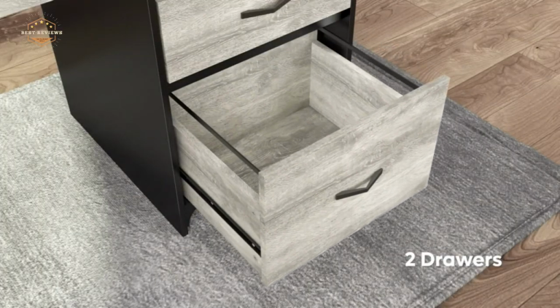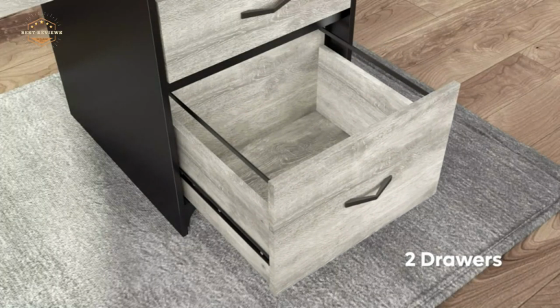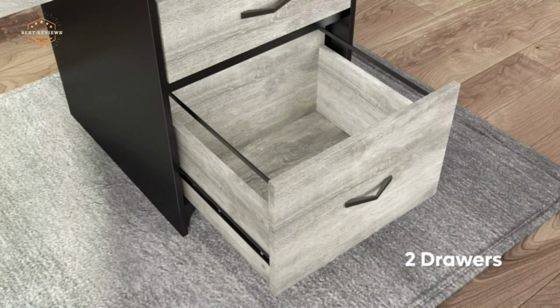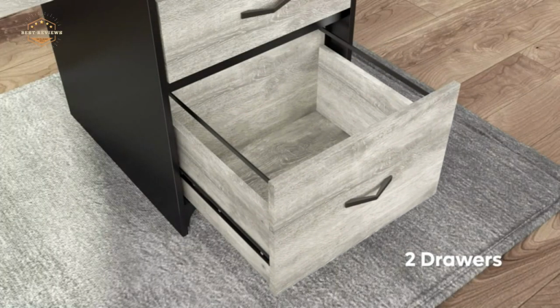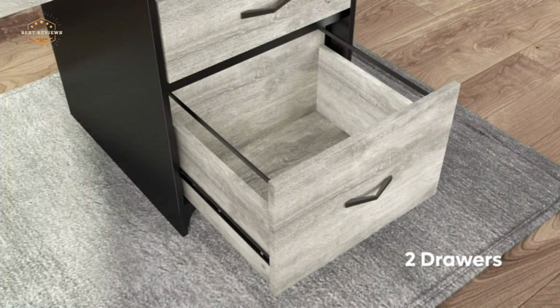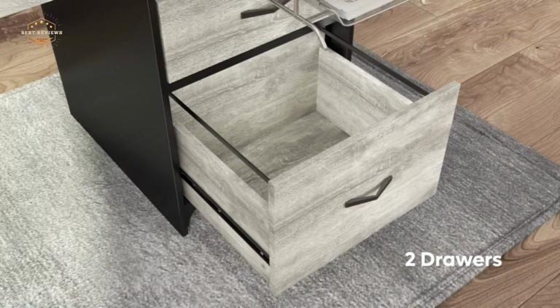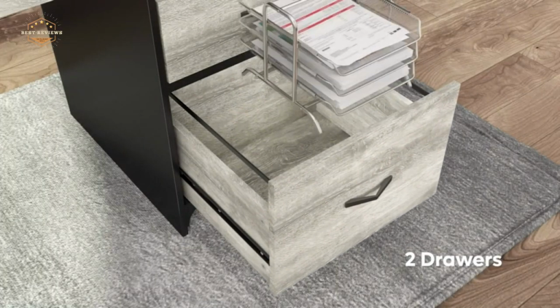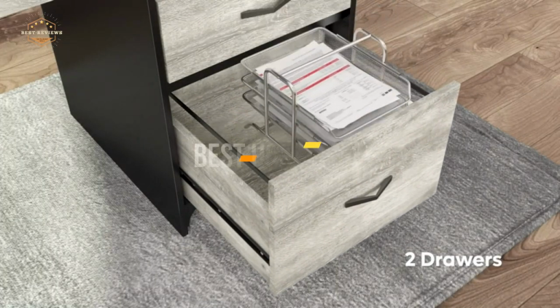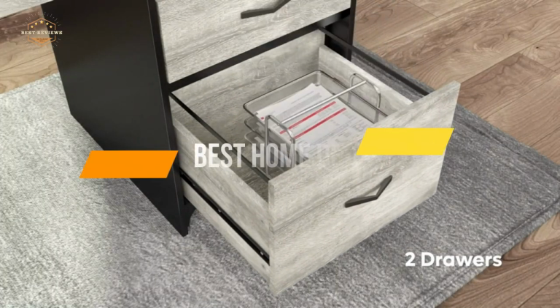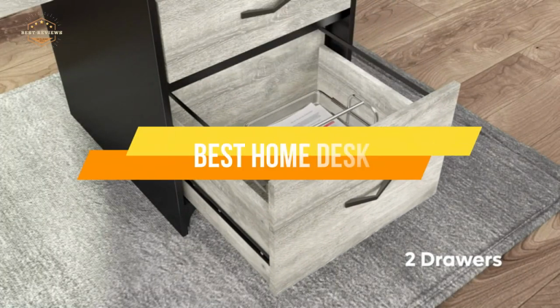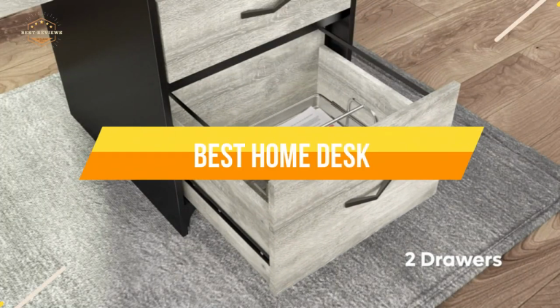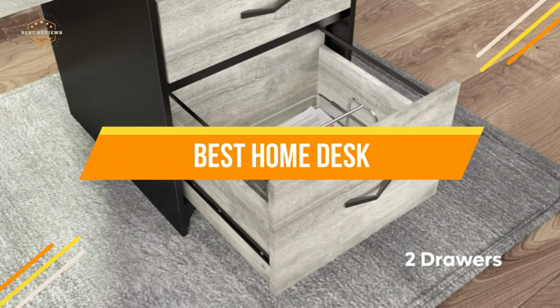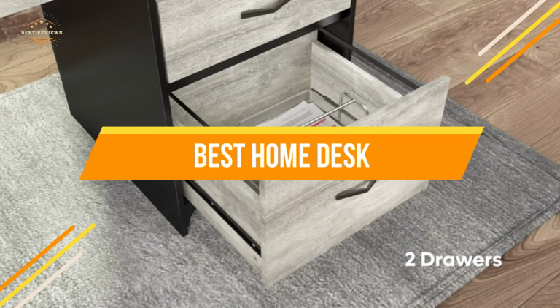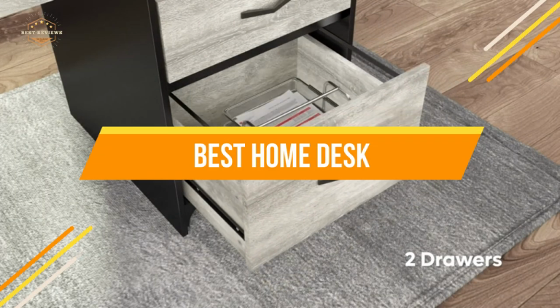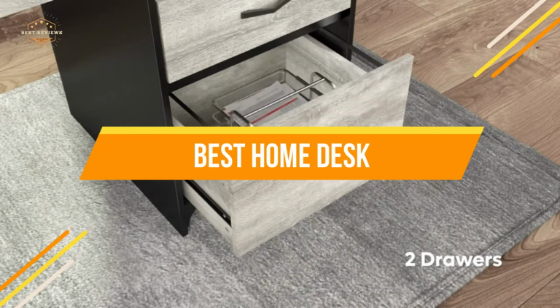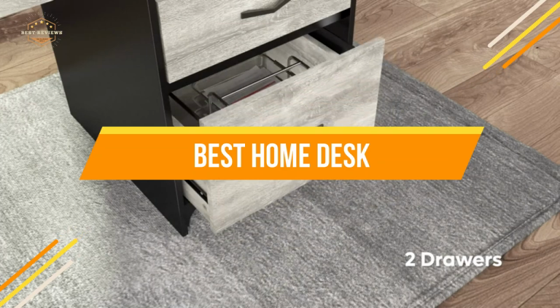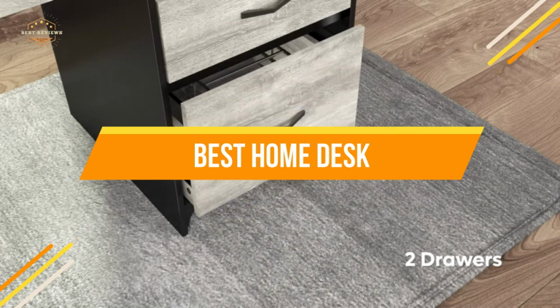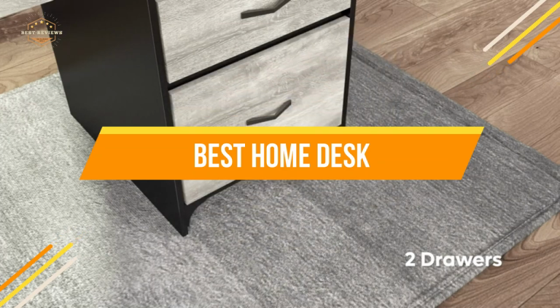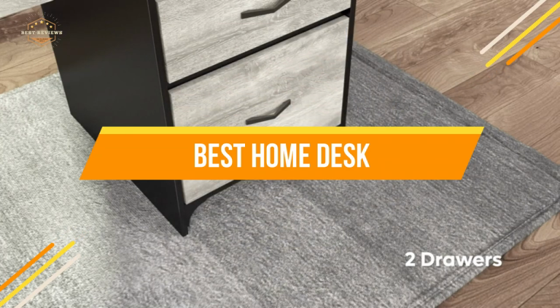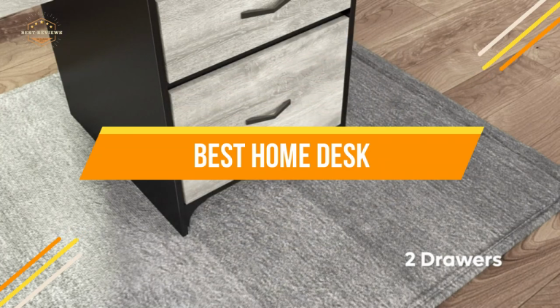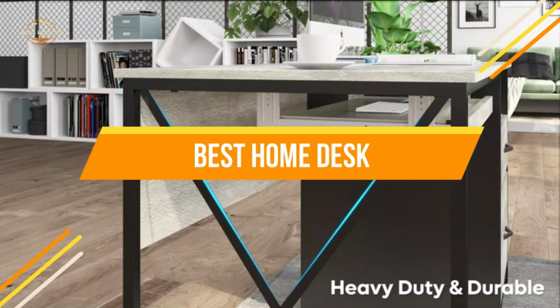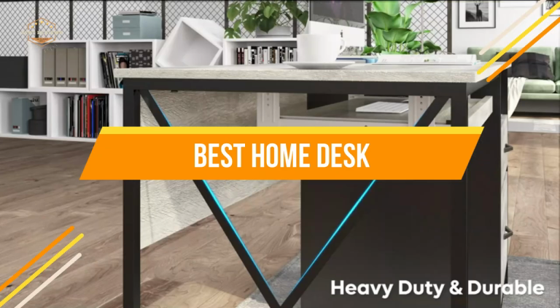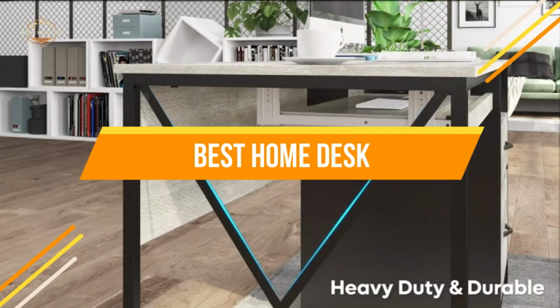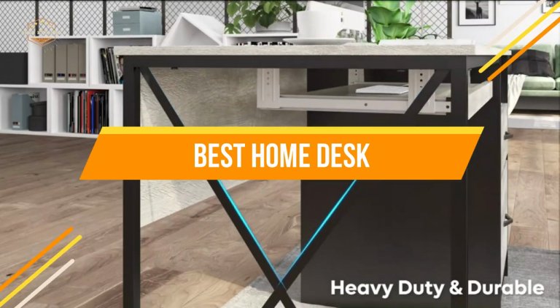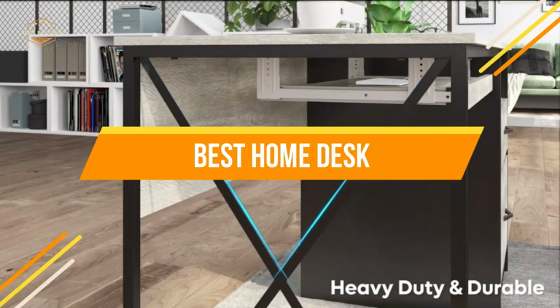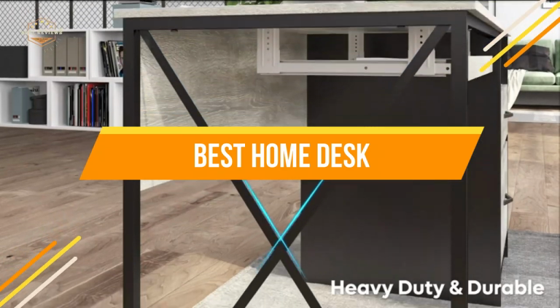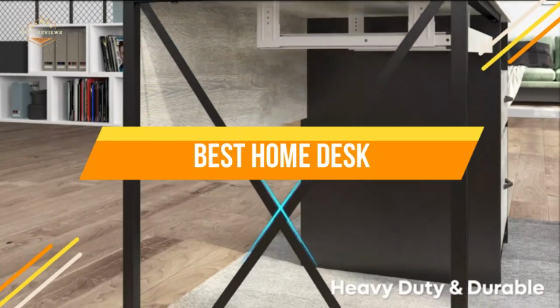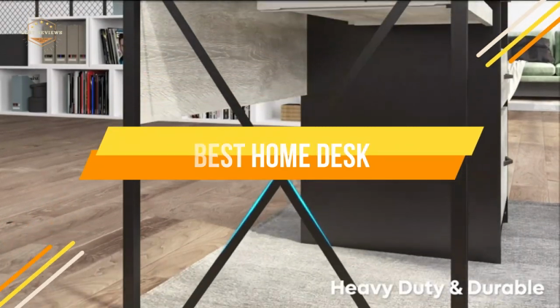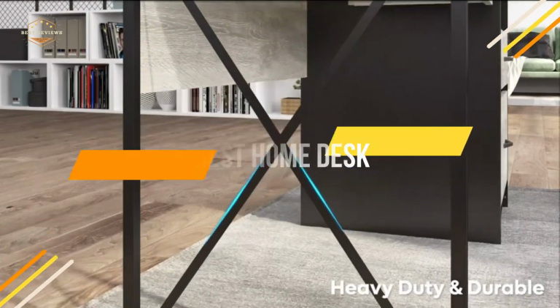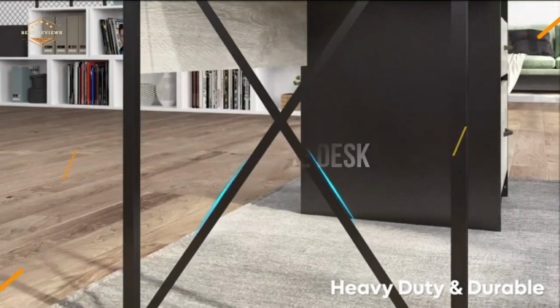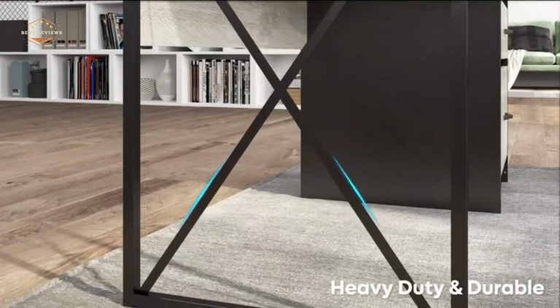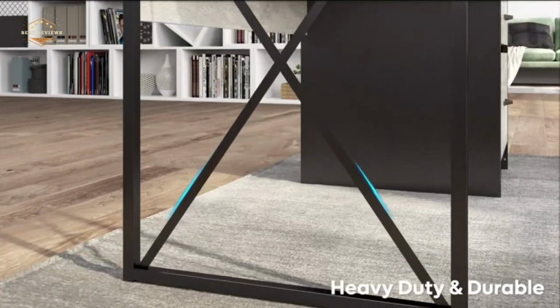In today's video, we will show you the top 5 best home desks. So, let's get started.